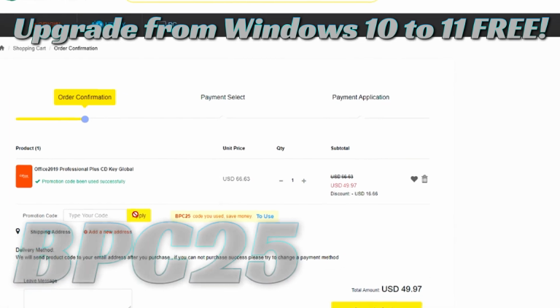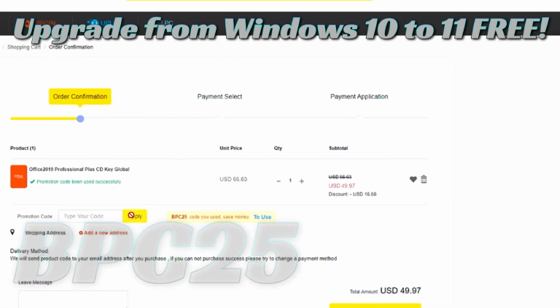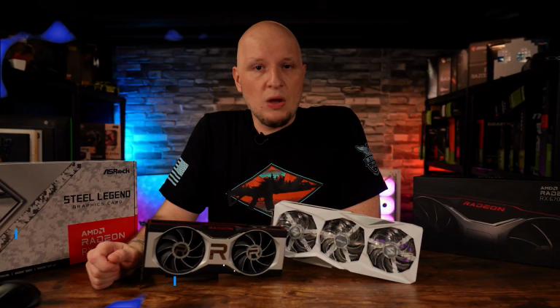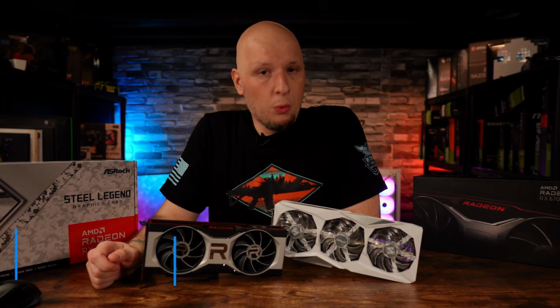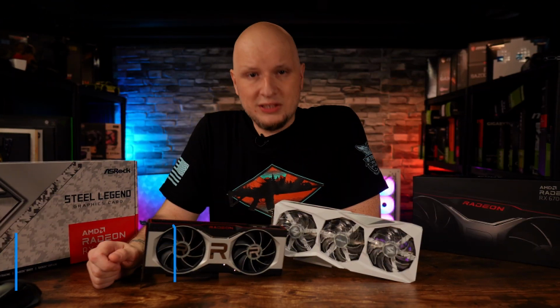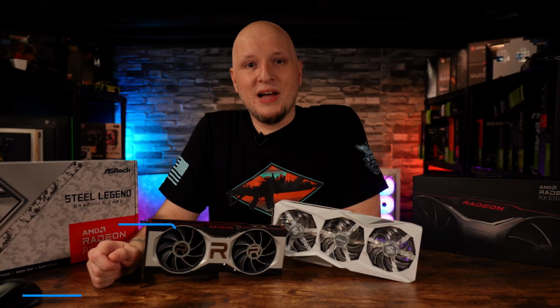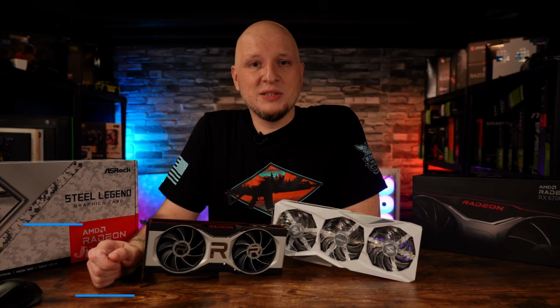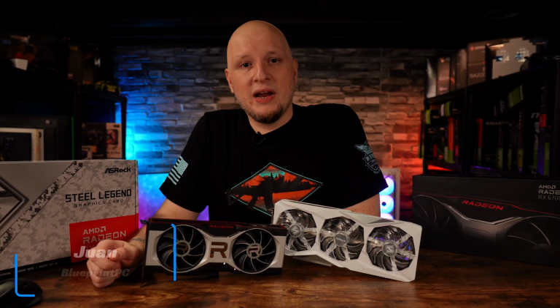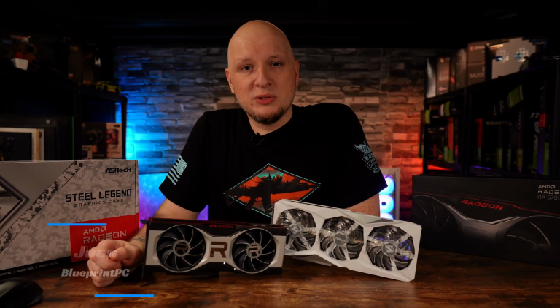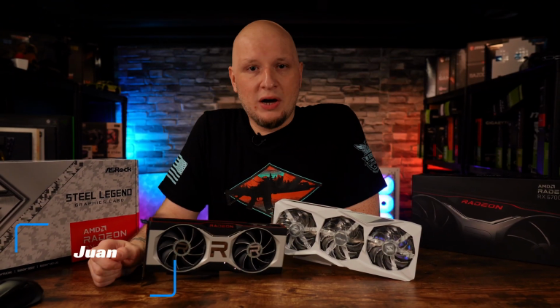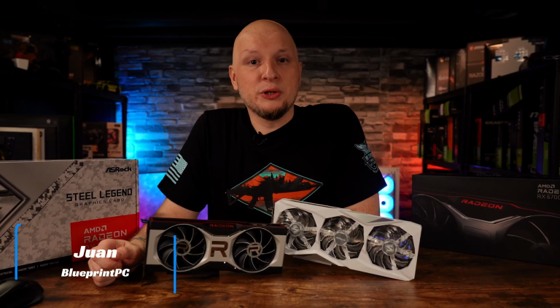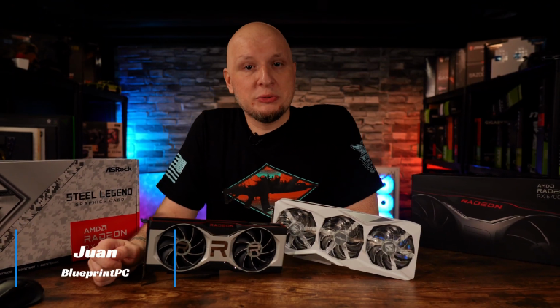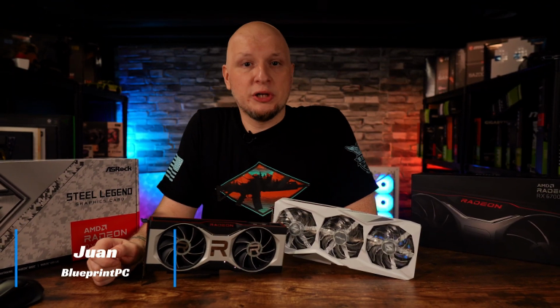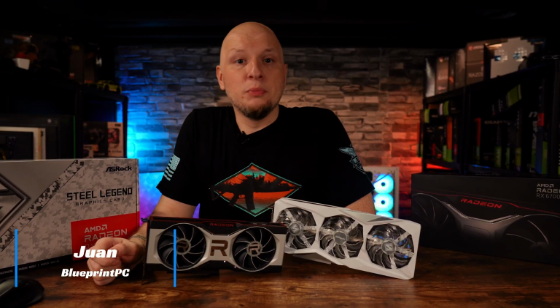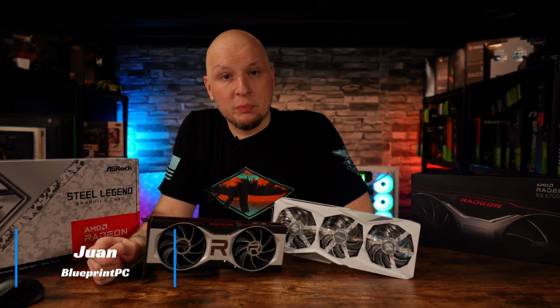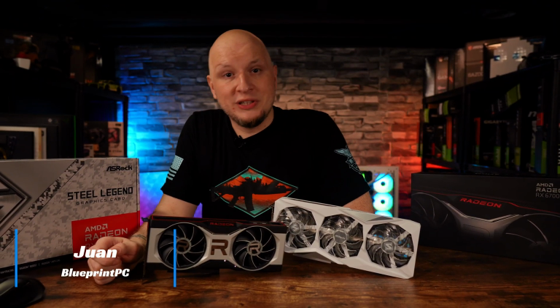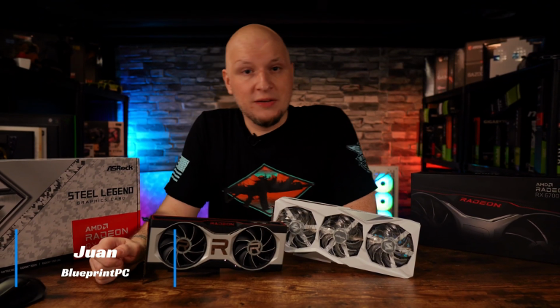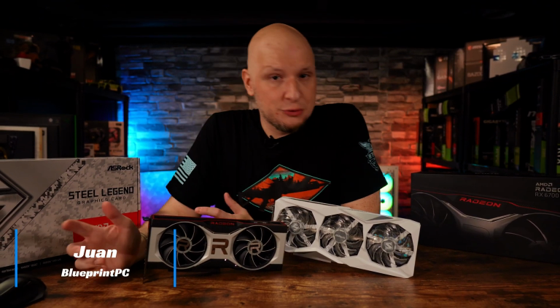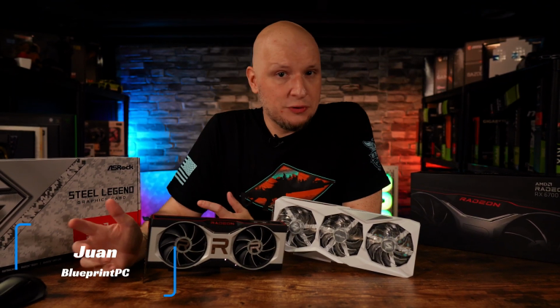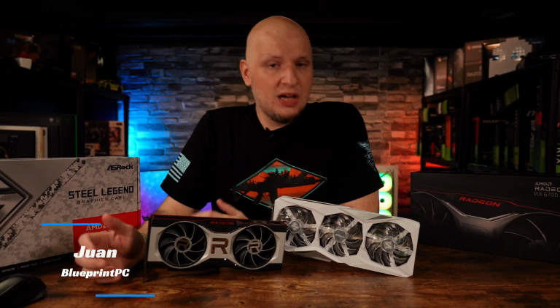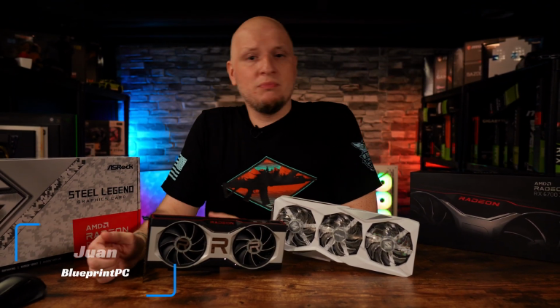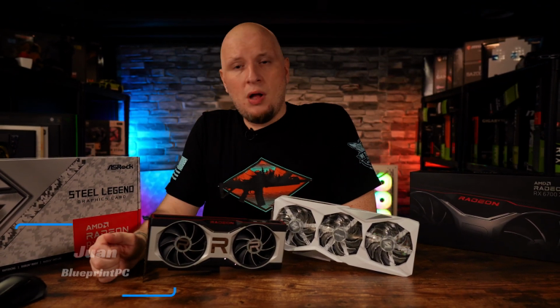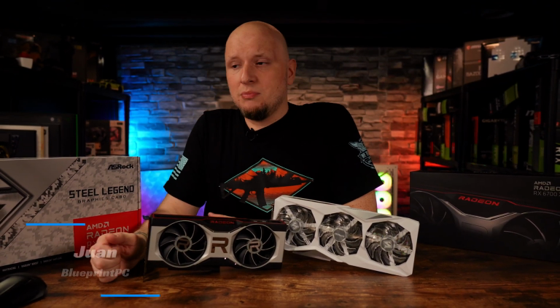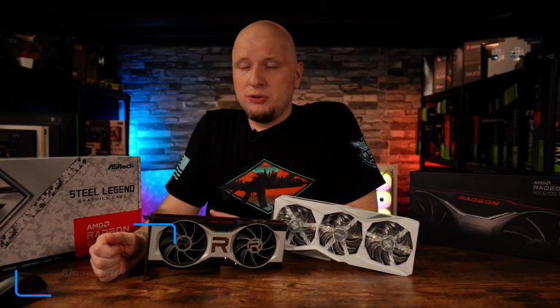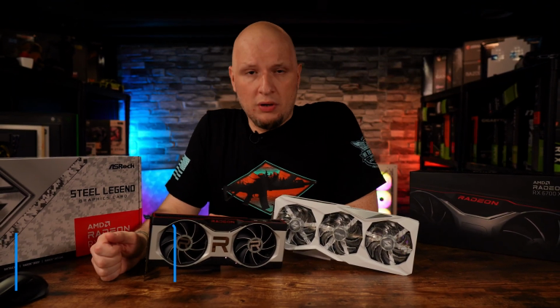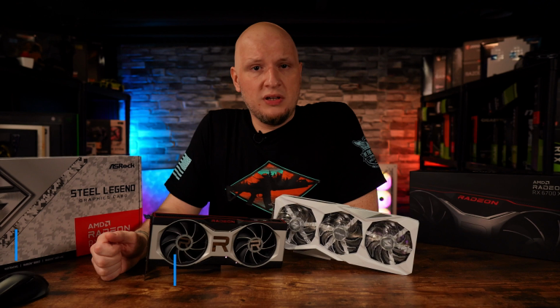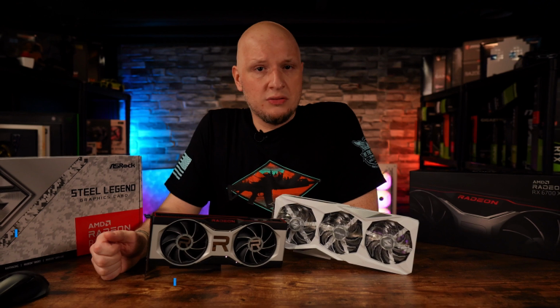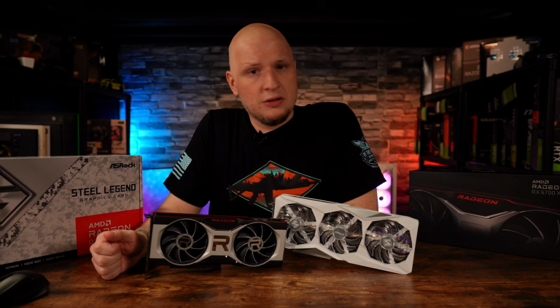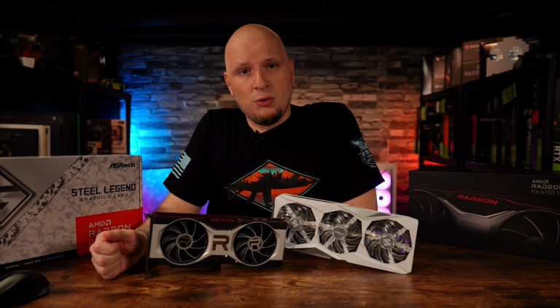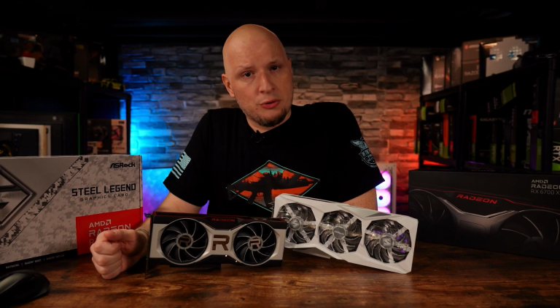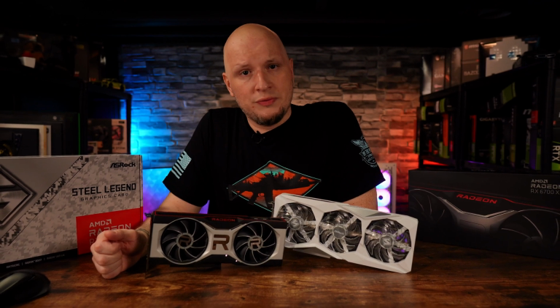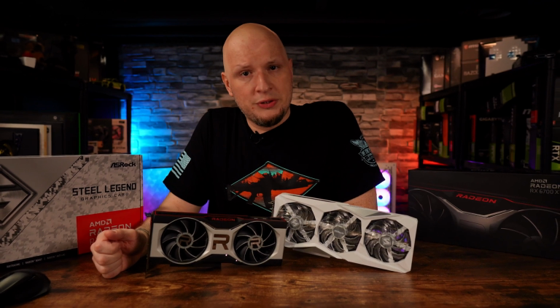What's up, guys? My name is Juan, and you're watching my channel, Blueprint PC. If this is your first time, welcome to one of the darkest corners of YouTube.